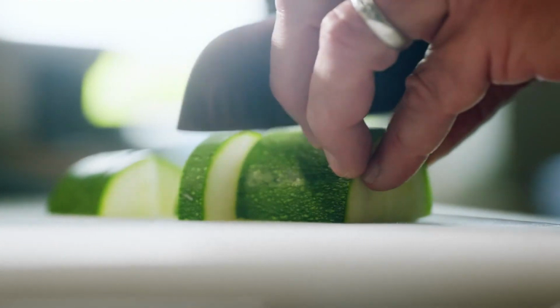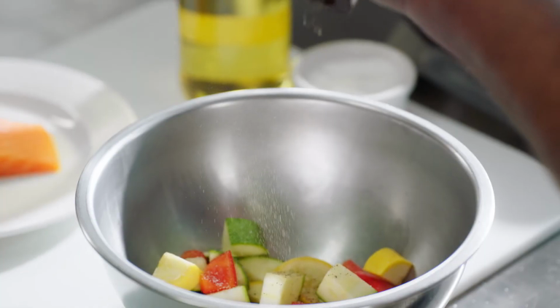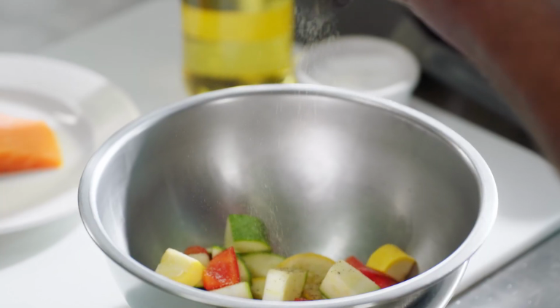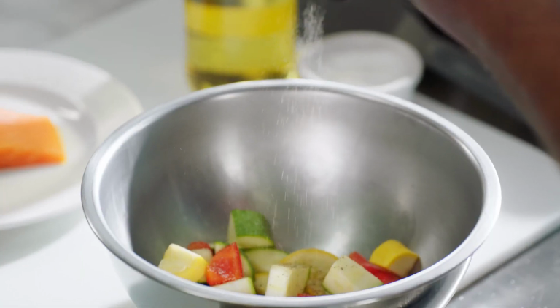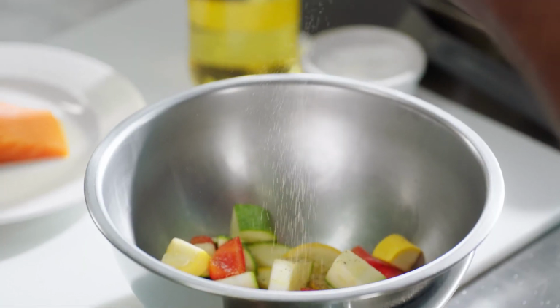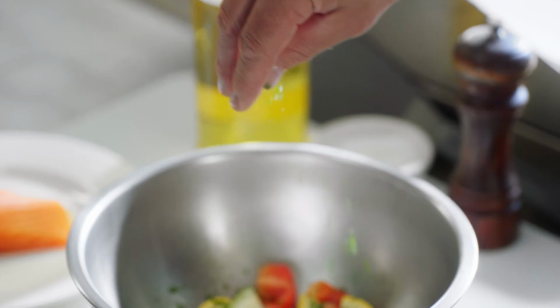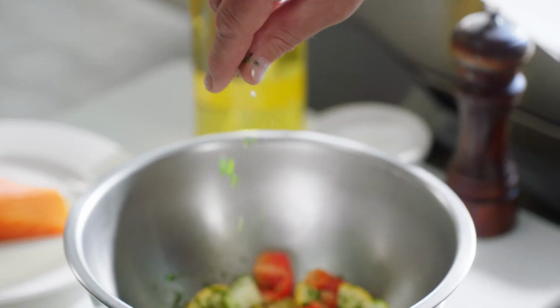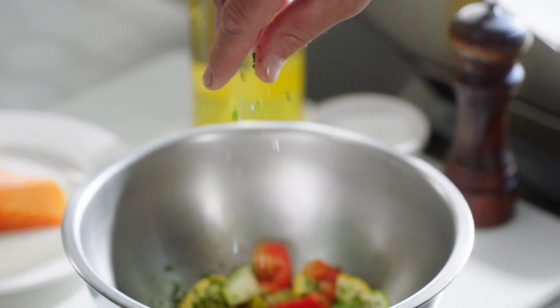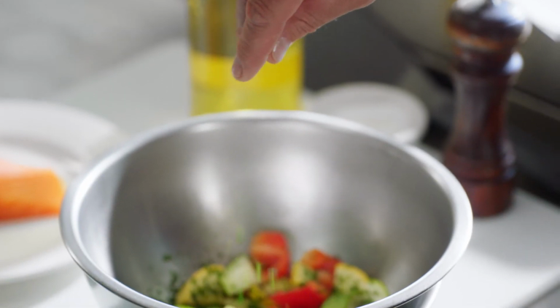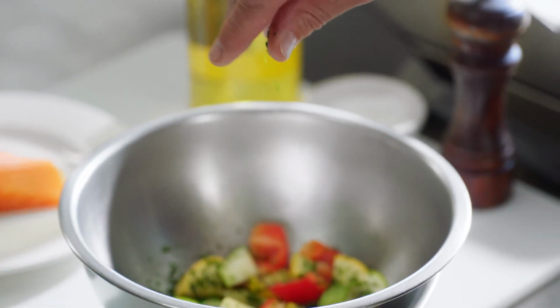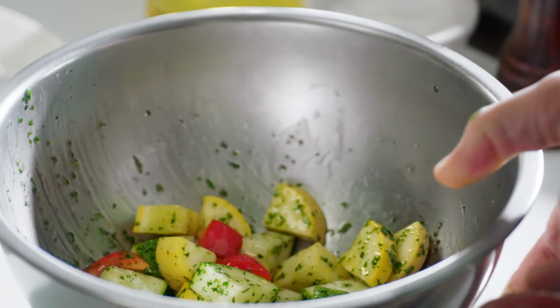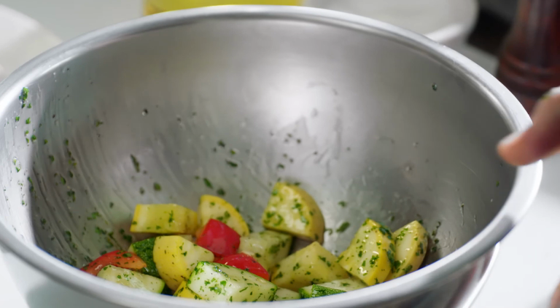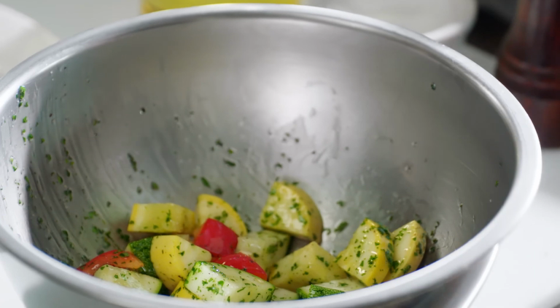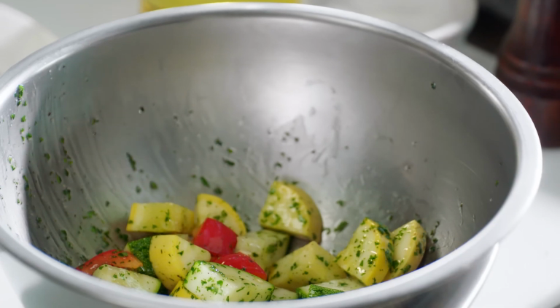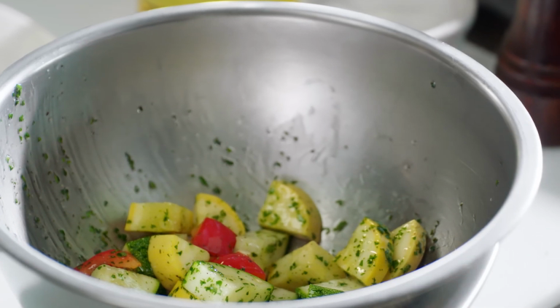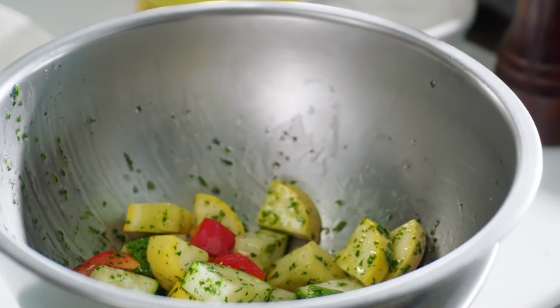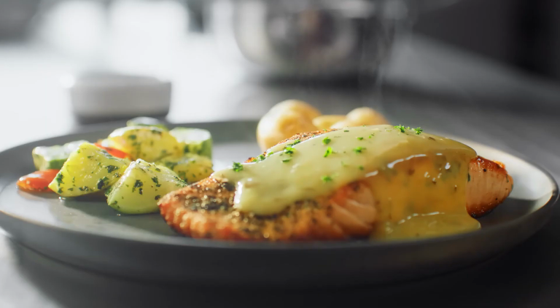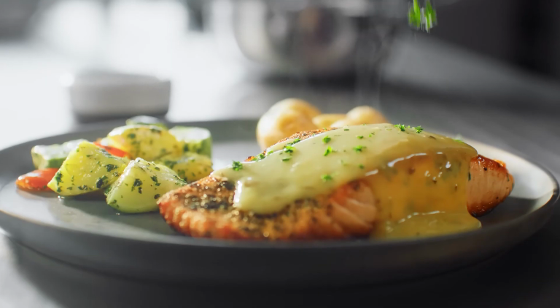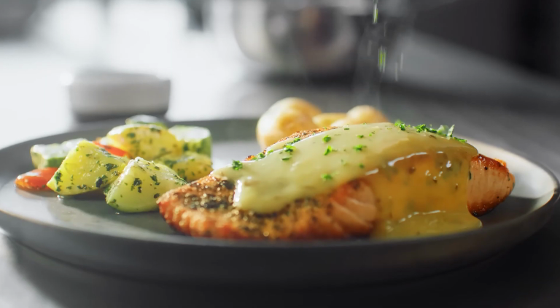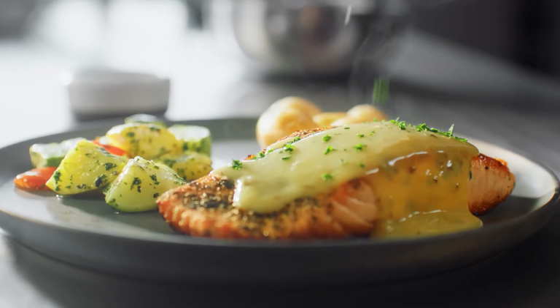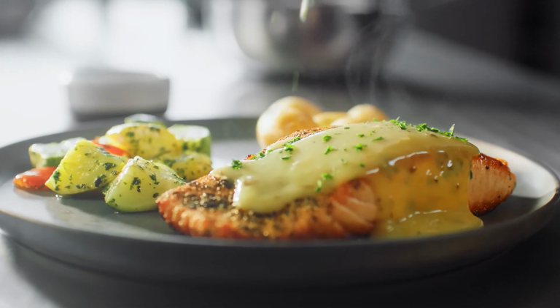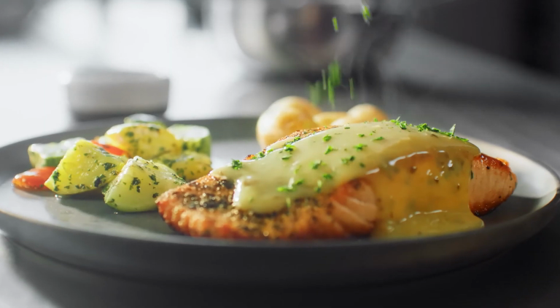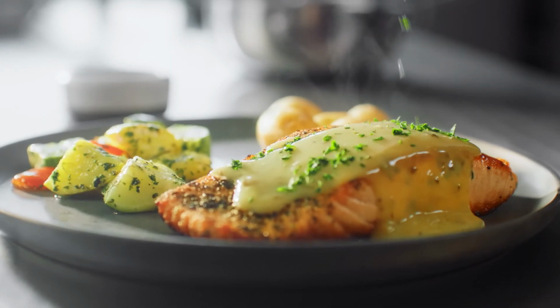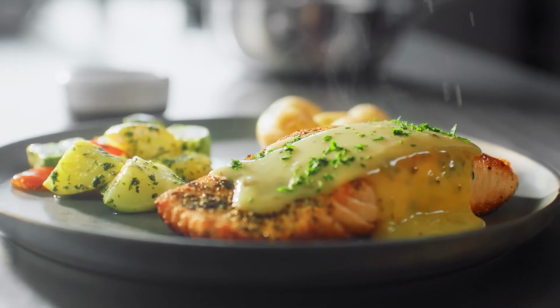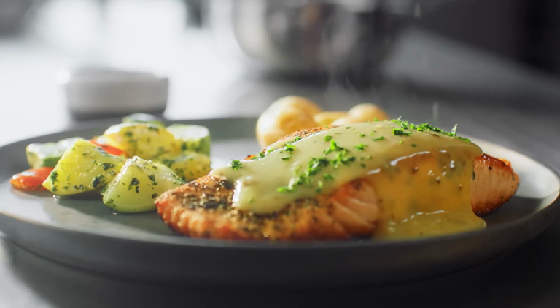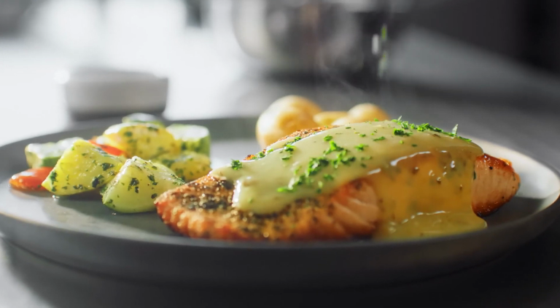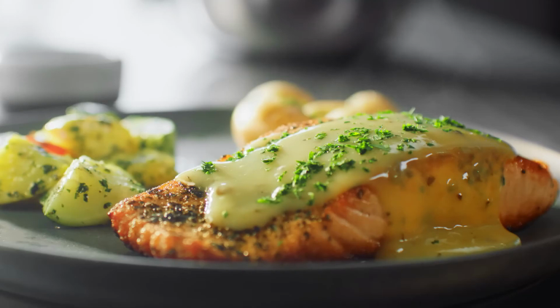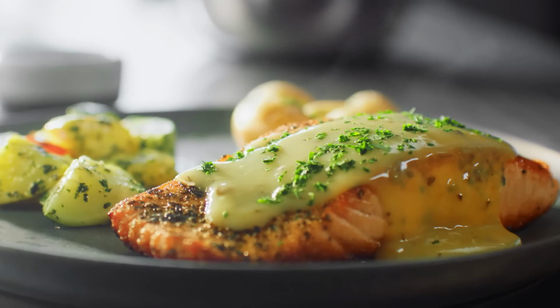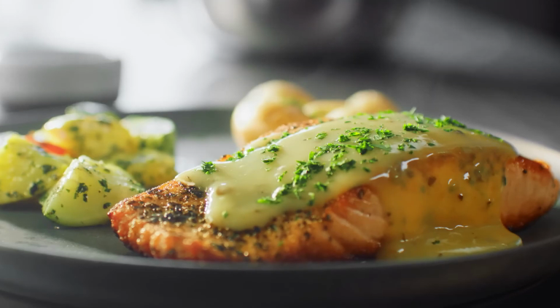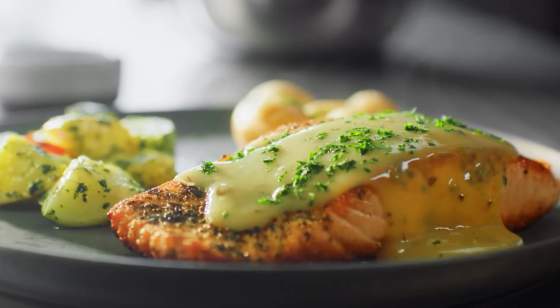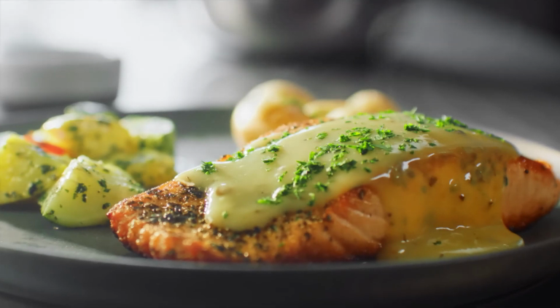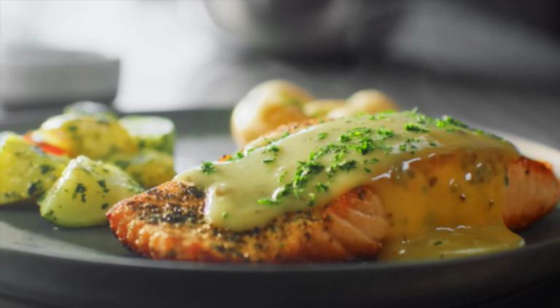If you're looking for a fresh, healthy seafood dish on your menu, this will elevate that flavor to a different level.